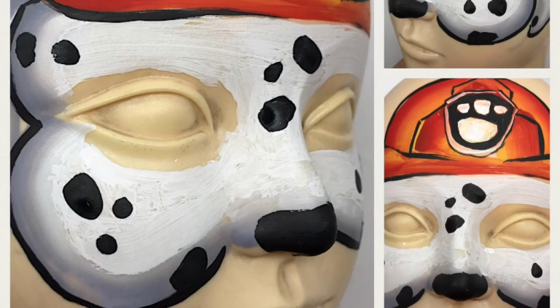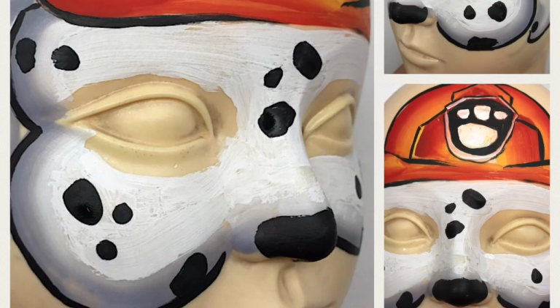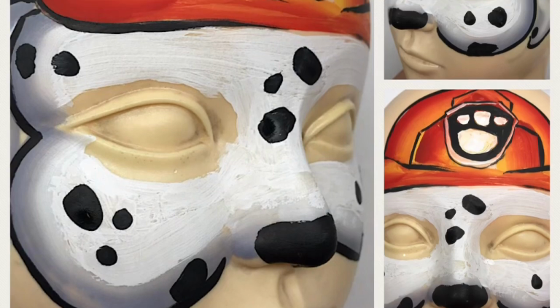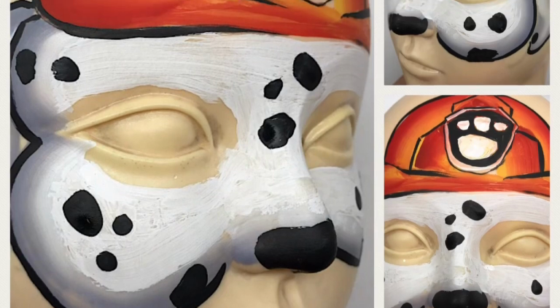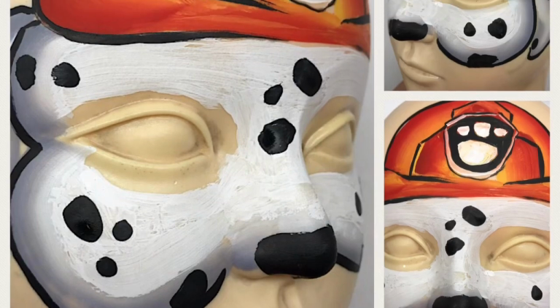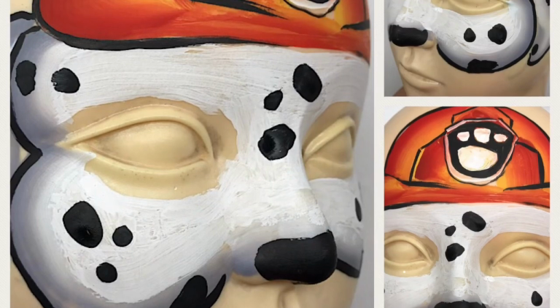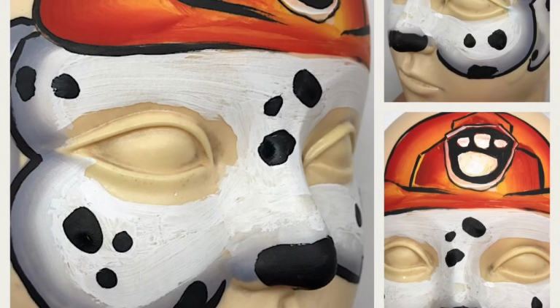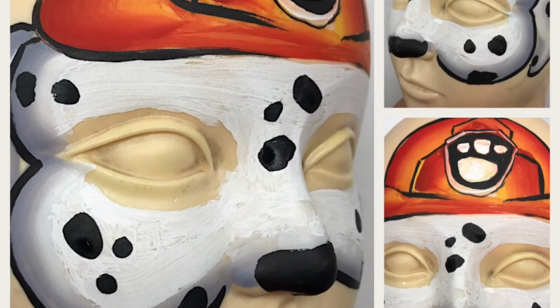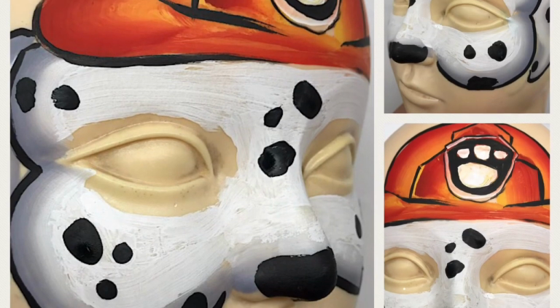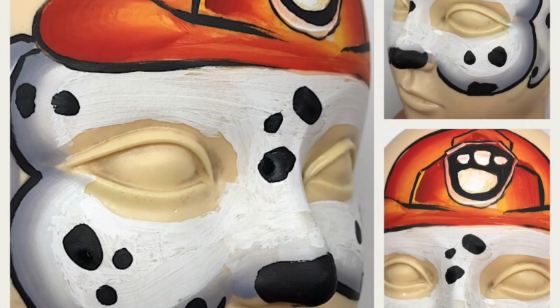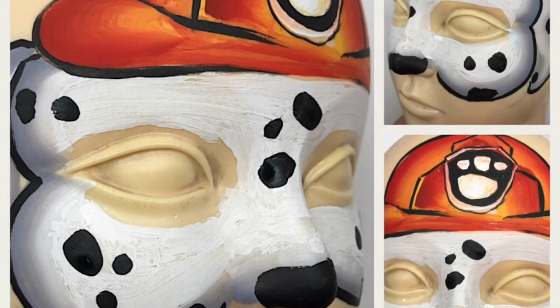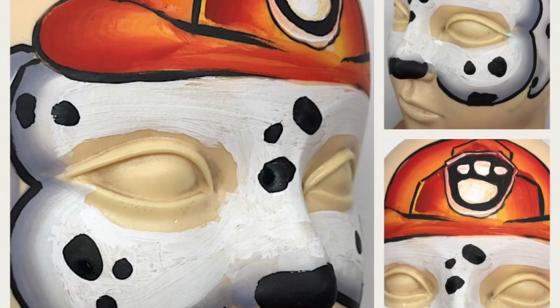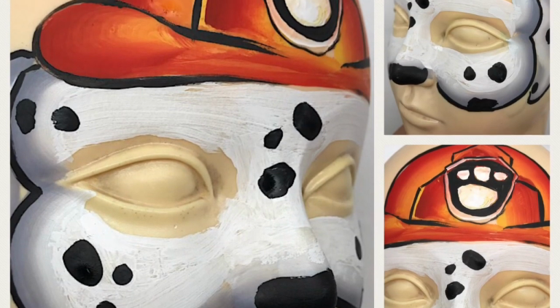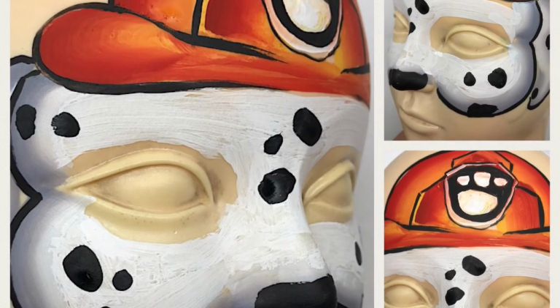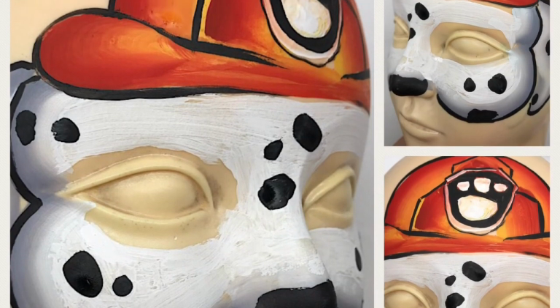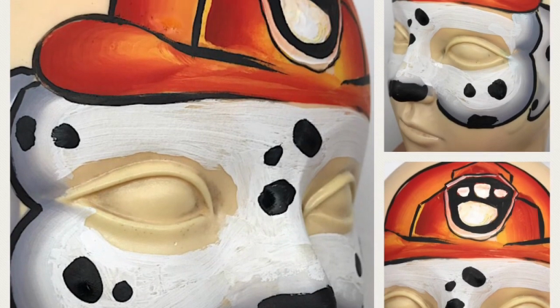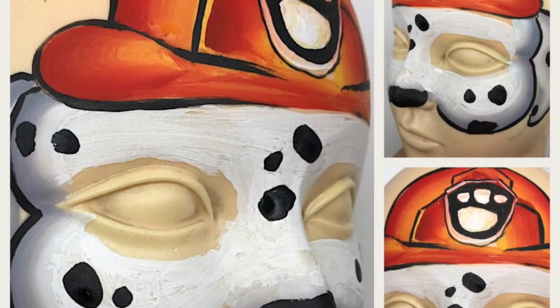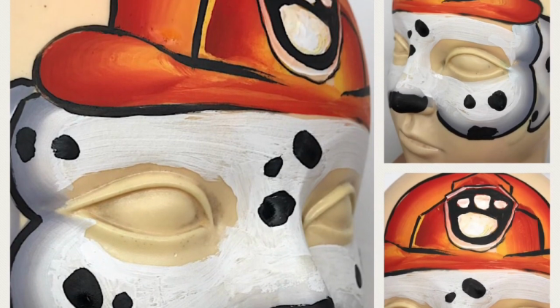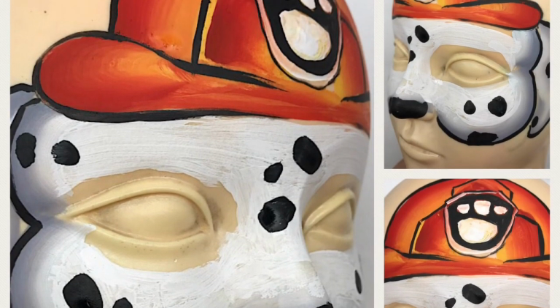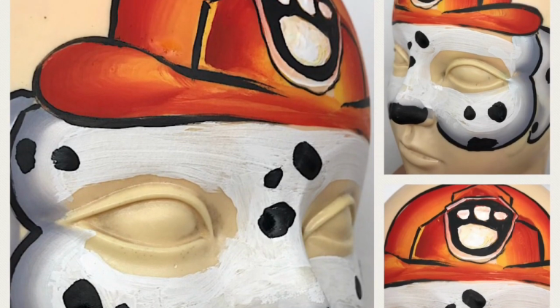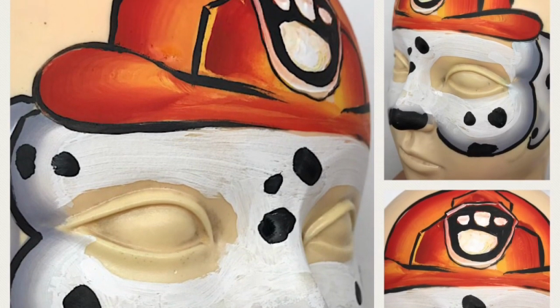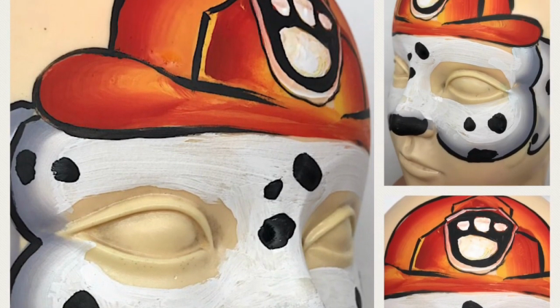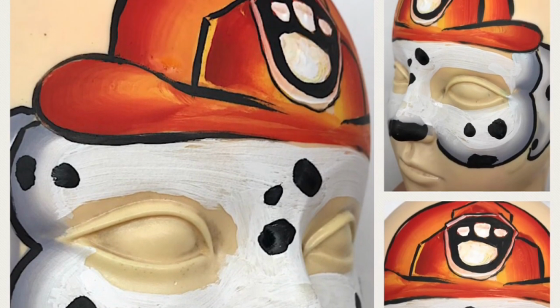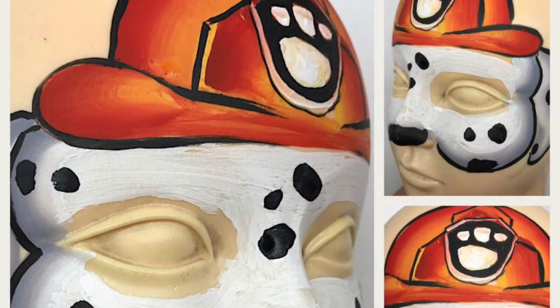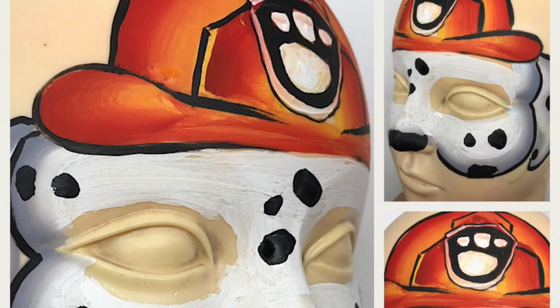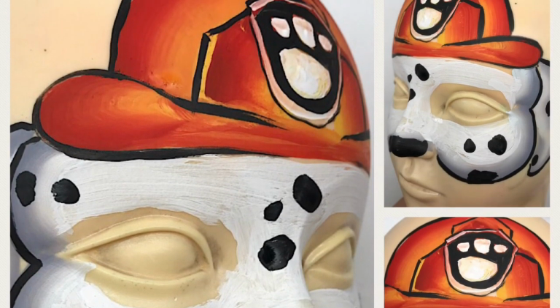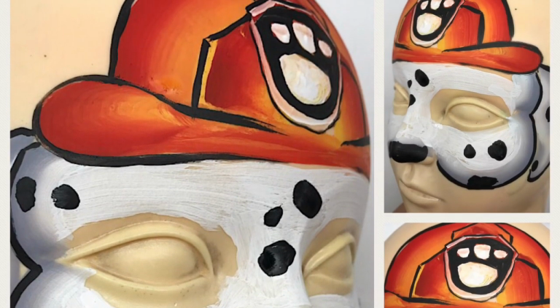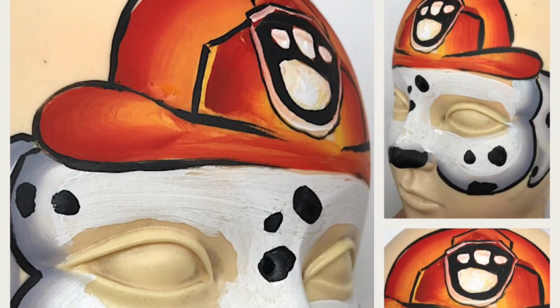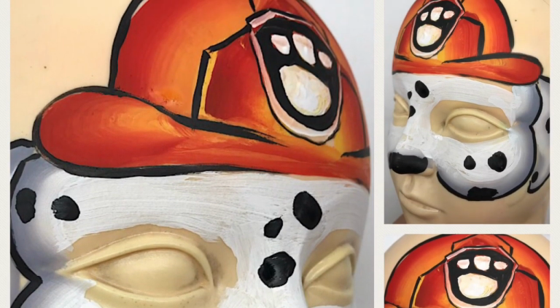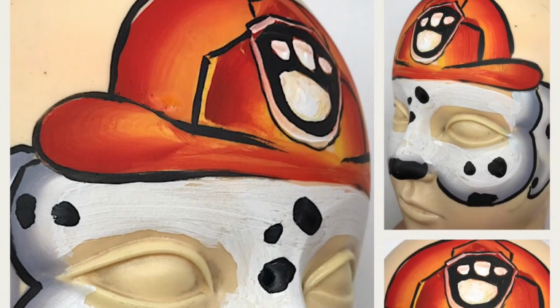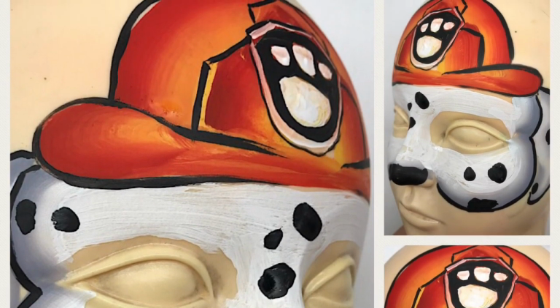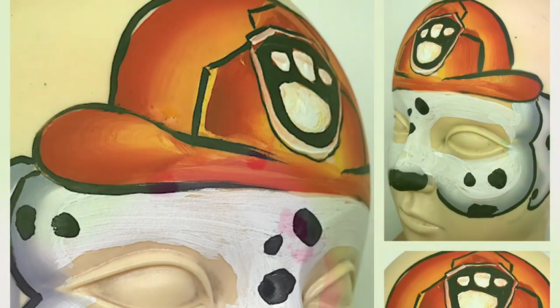Hey guys, in this face painting class, we're going to learn how to face paint Marshall from Paw Patrol.